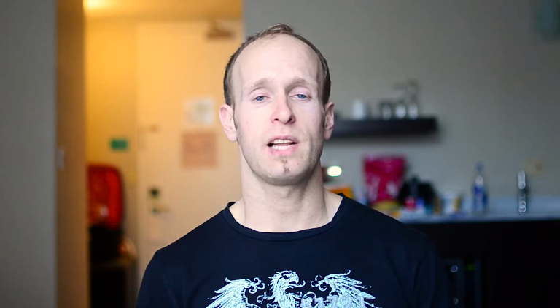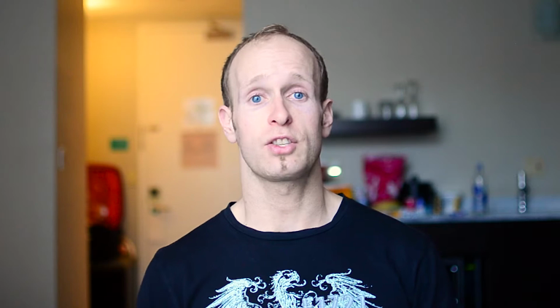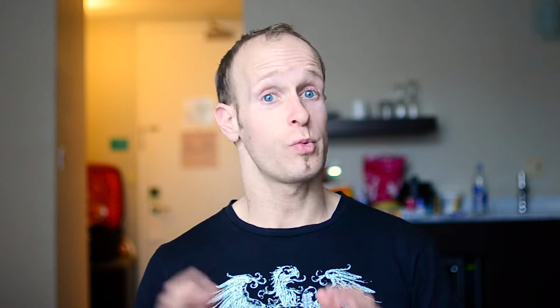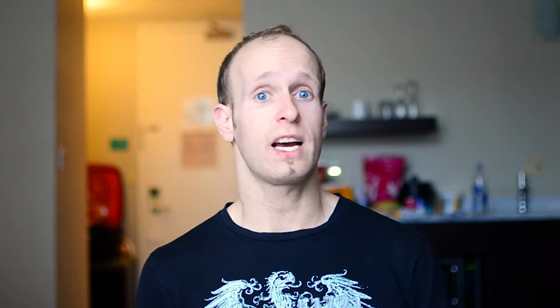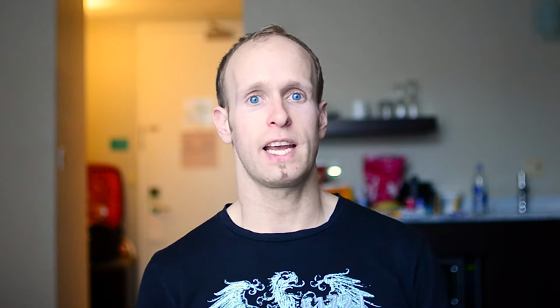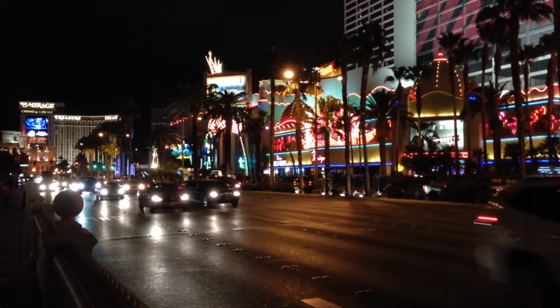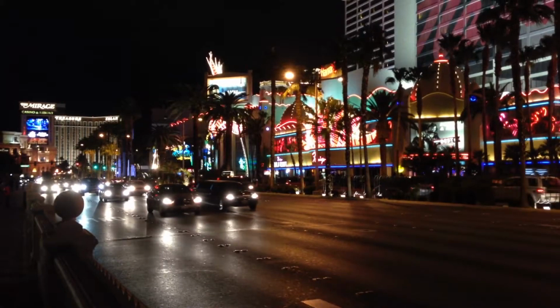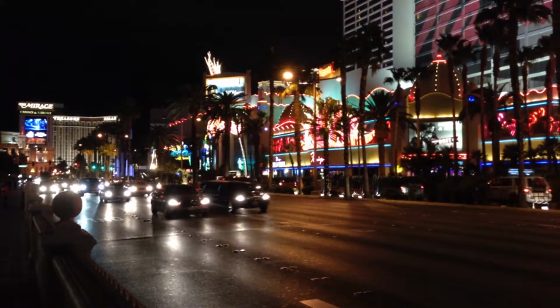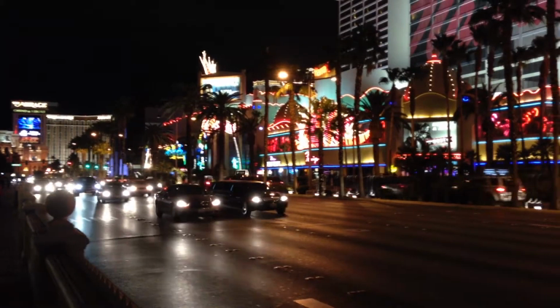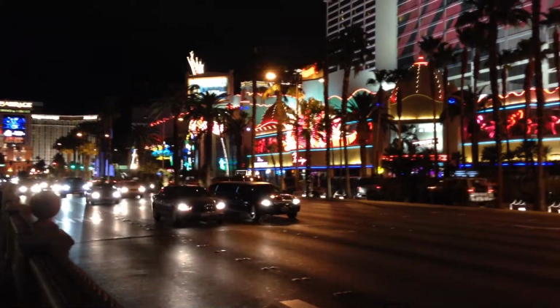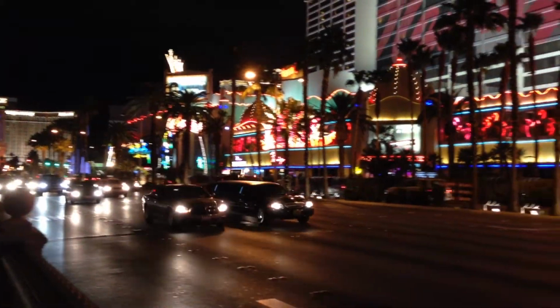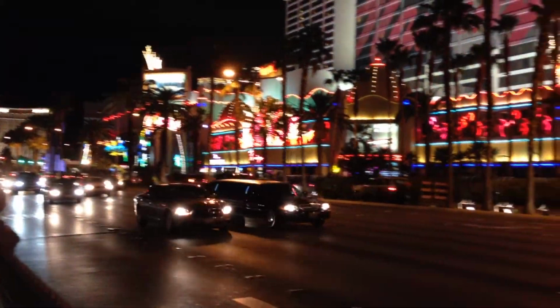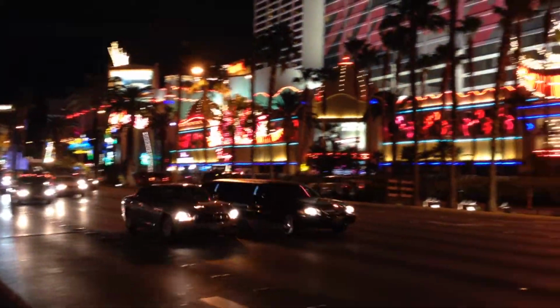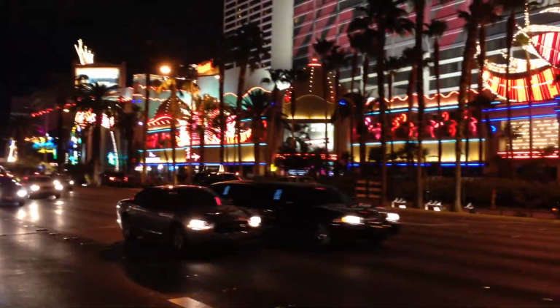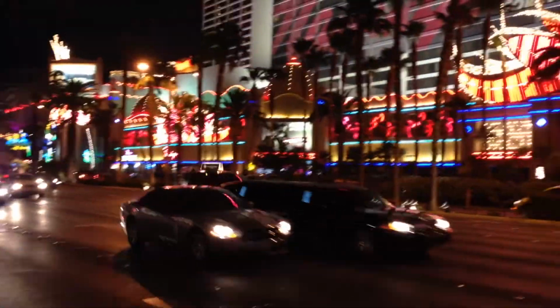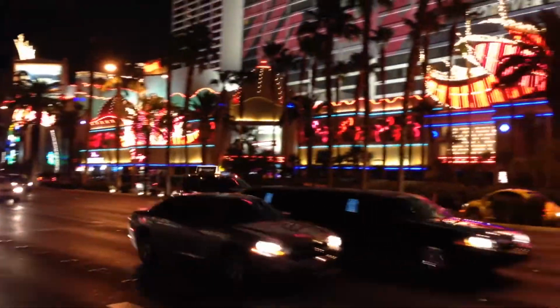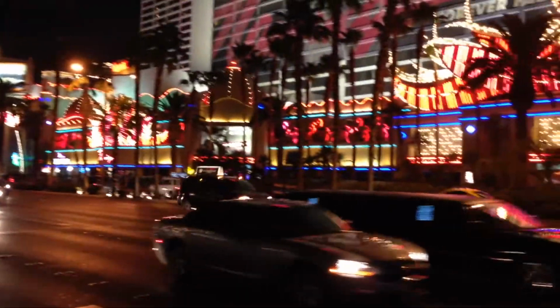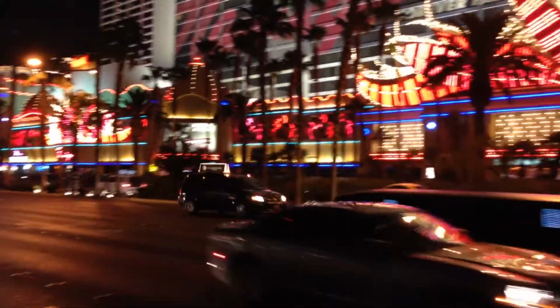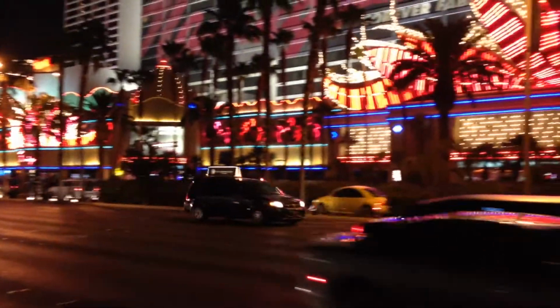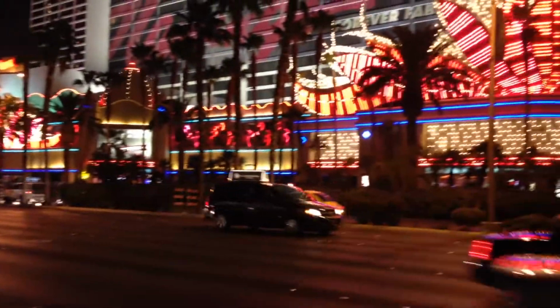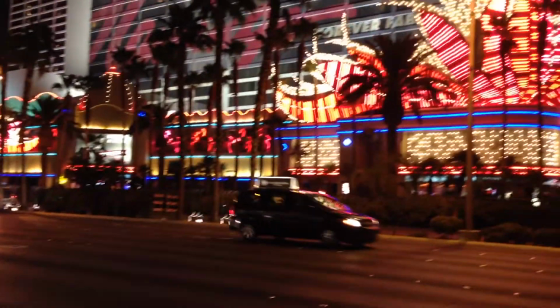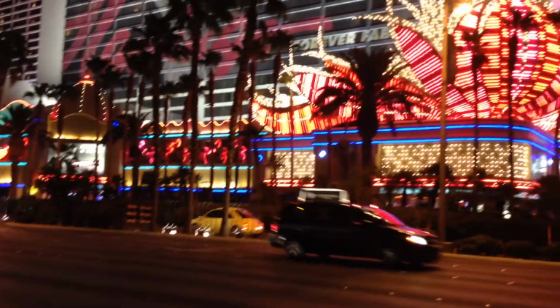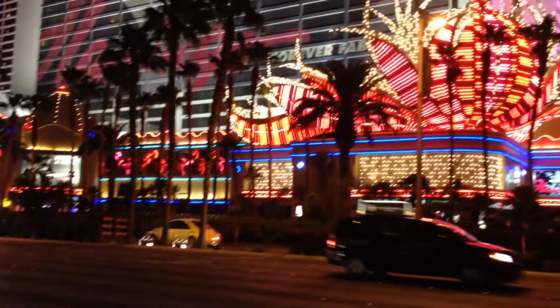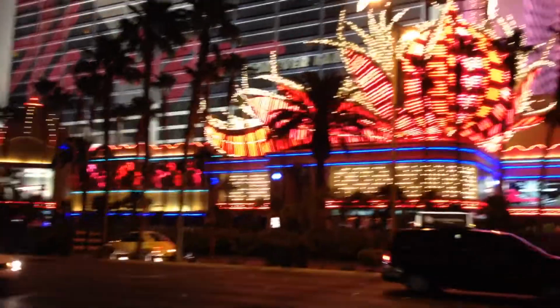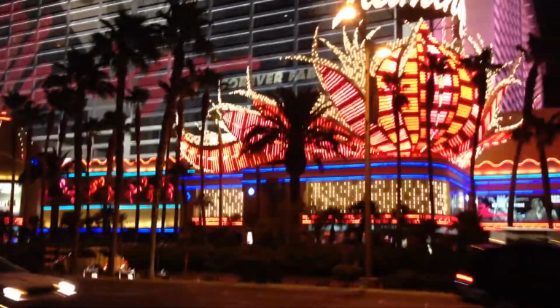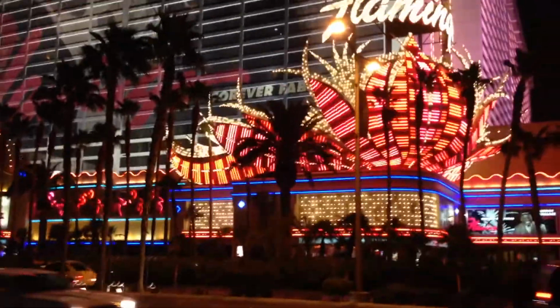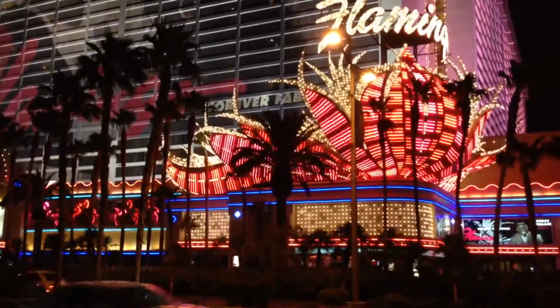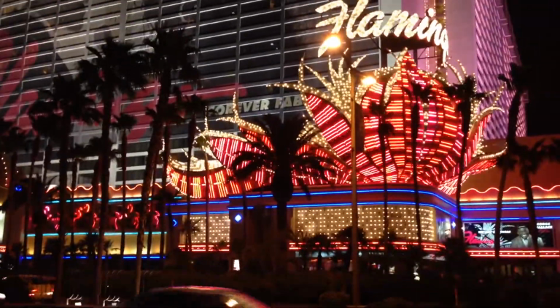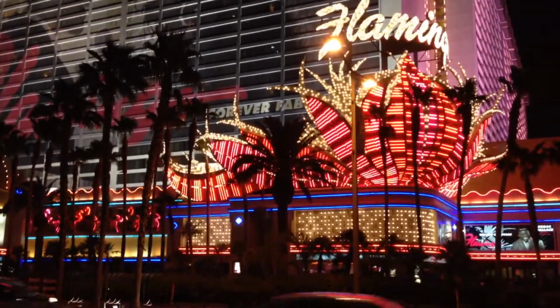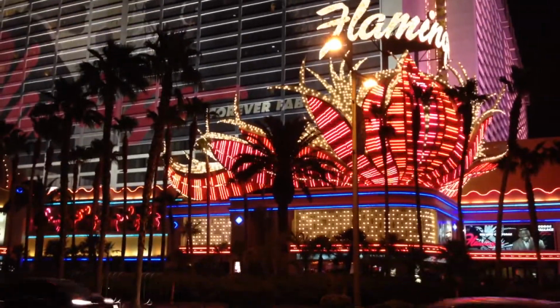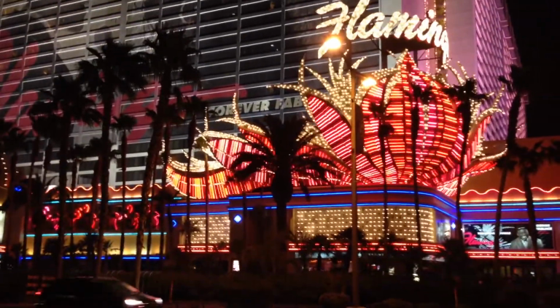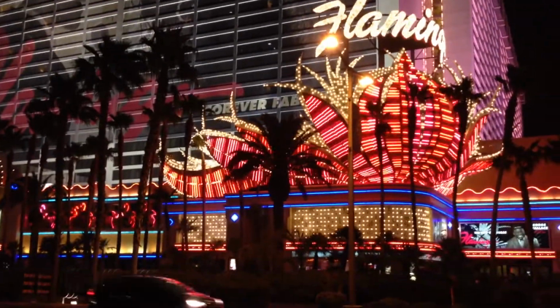After a nice dinner at the Bellagio we went out again once it was dark, just to kind of see Las Vegas at night with all the lights and the glowing shows and the flickering and all the spectacle that is going on.